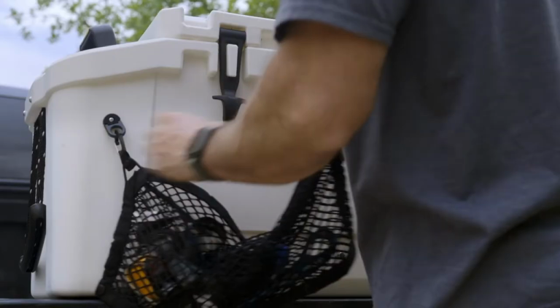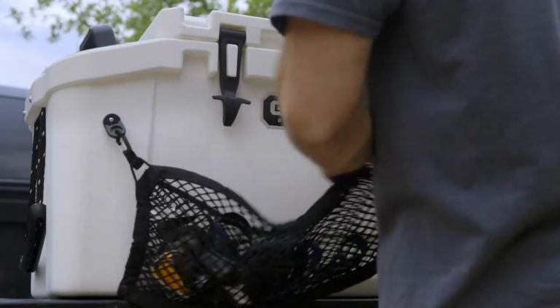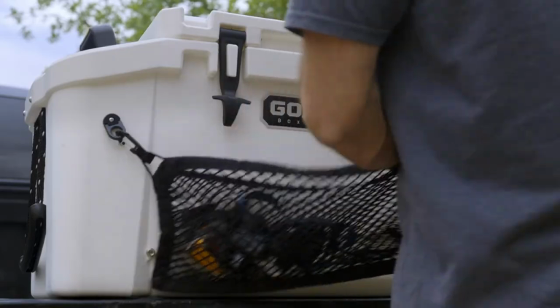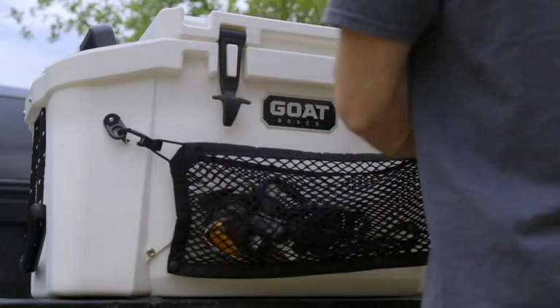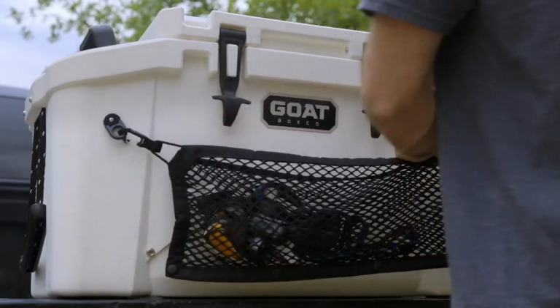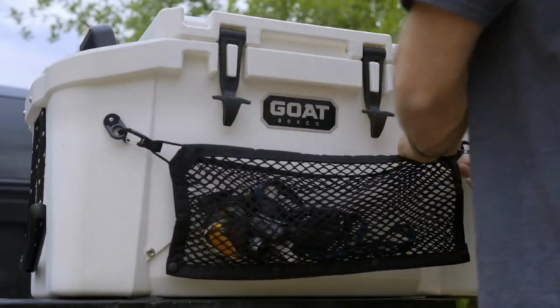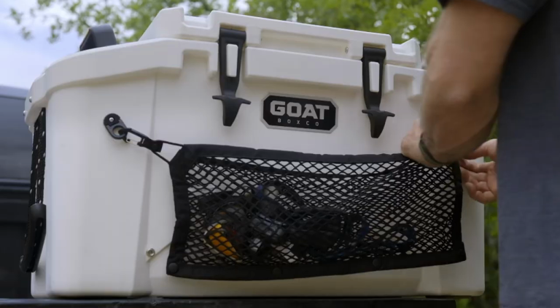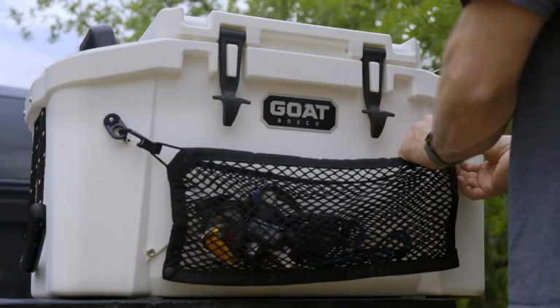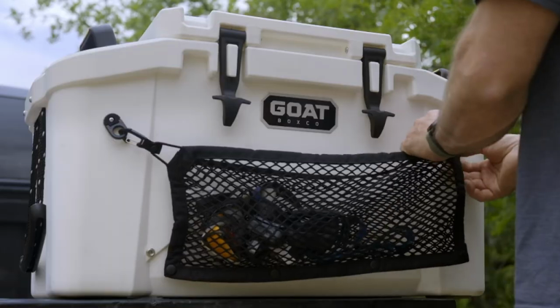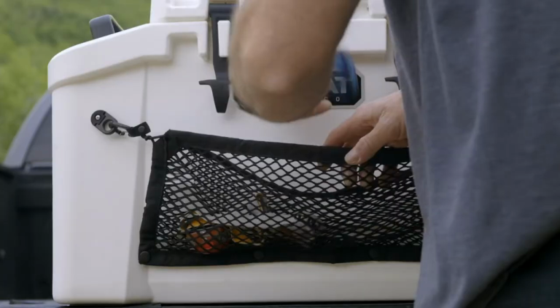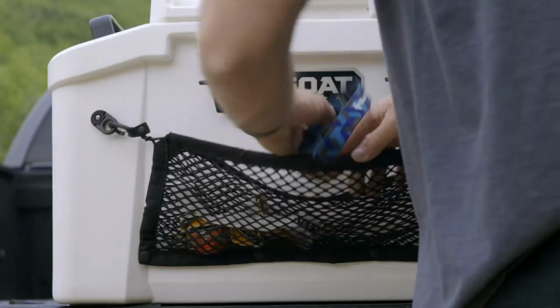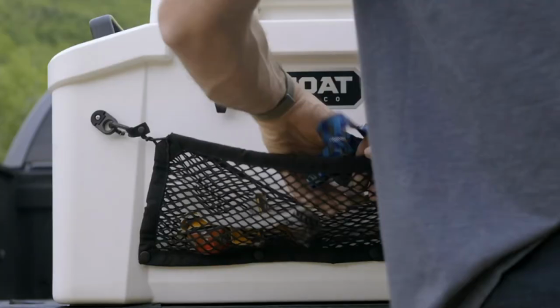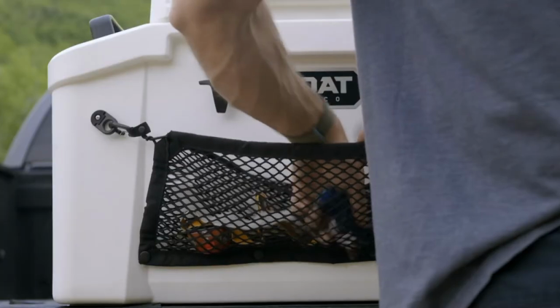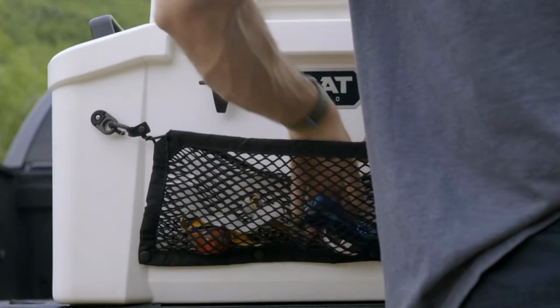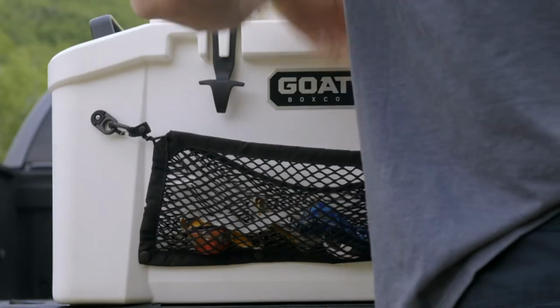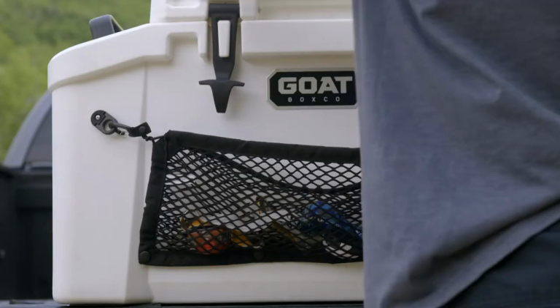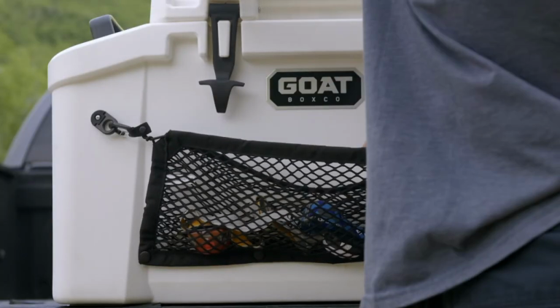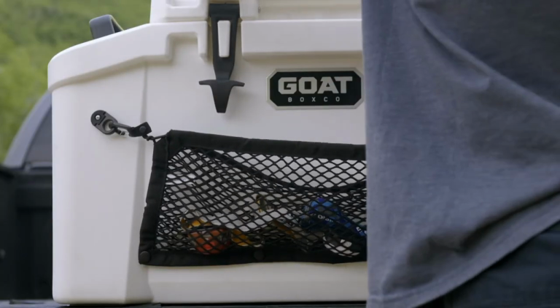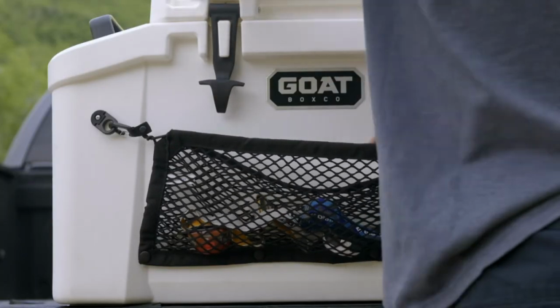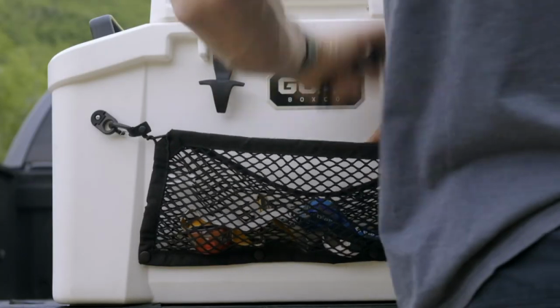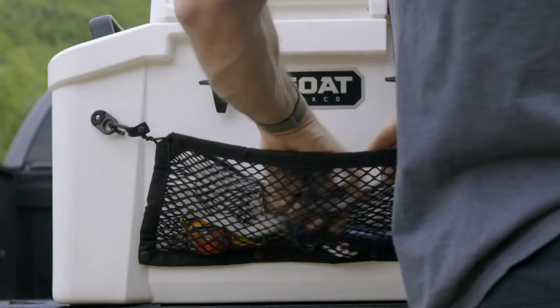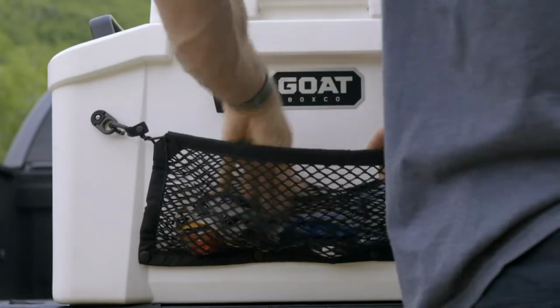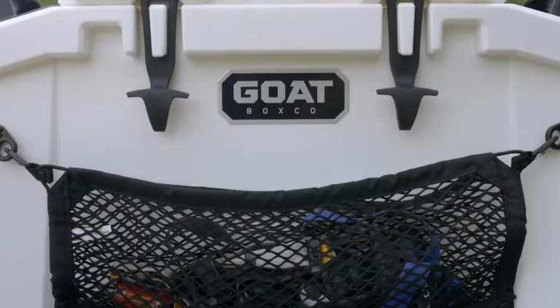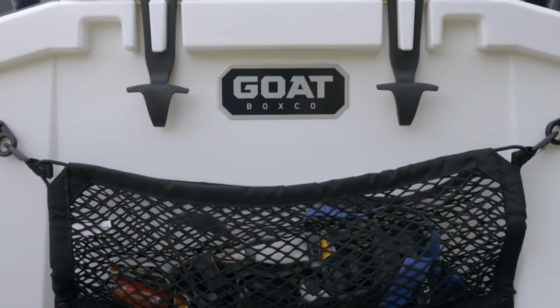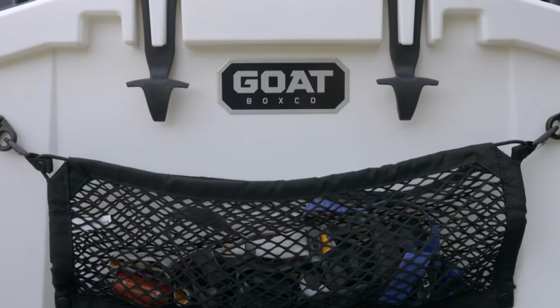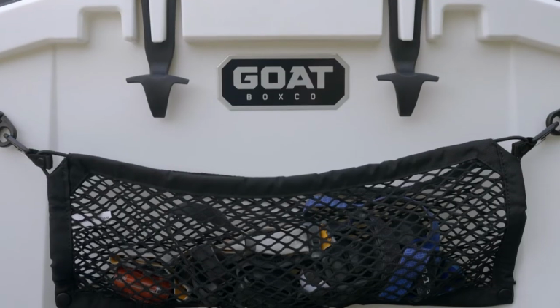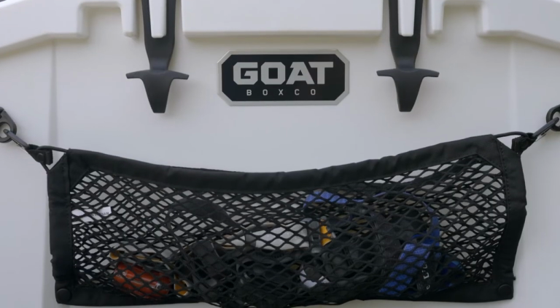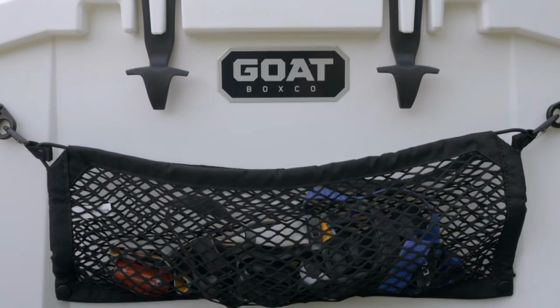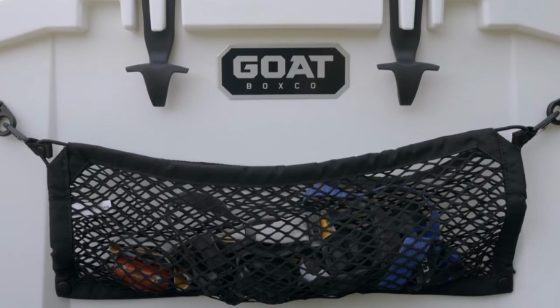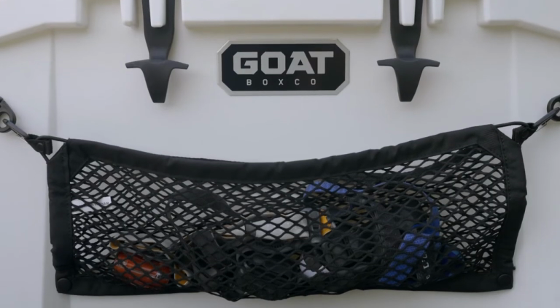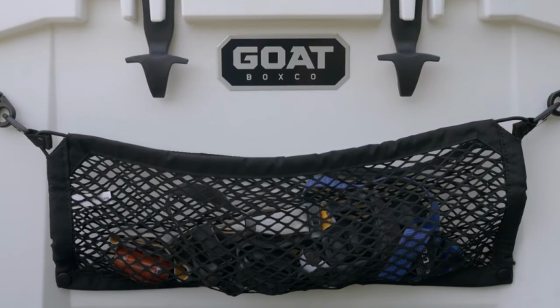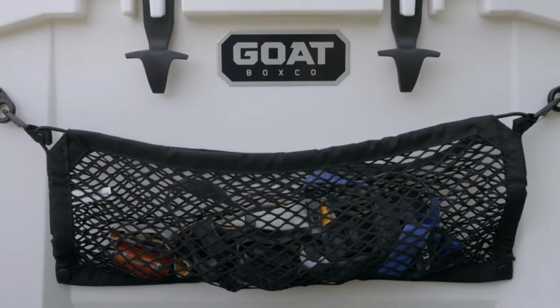The Quickstash Cargo Net is a go-to for headlamps, jackets, wet gear, and any other easy access items.